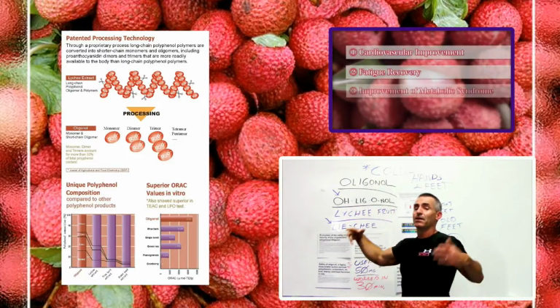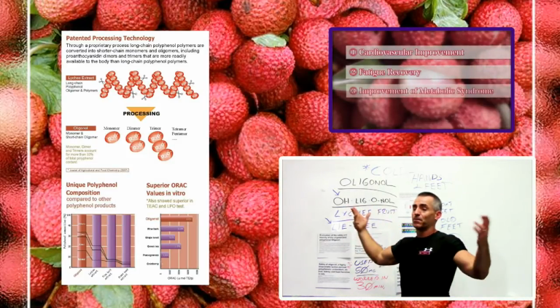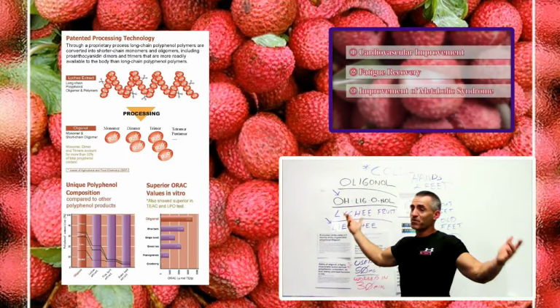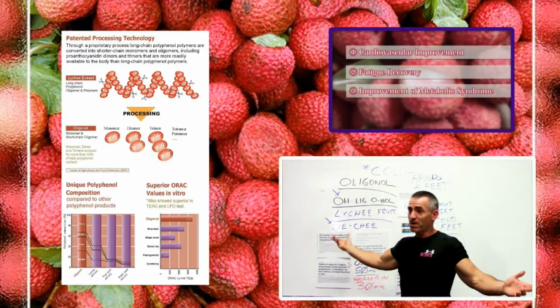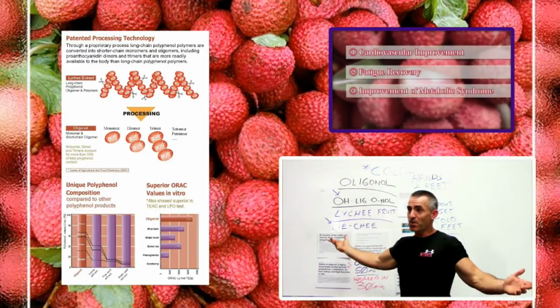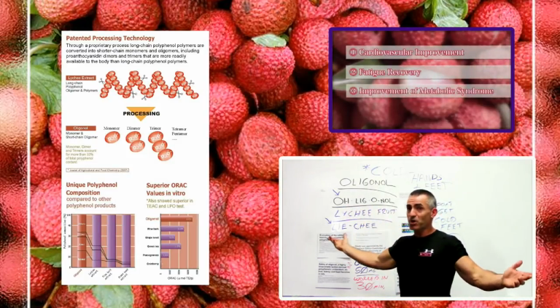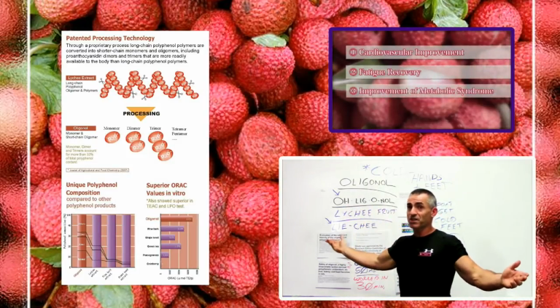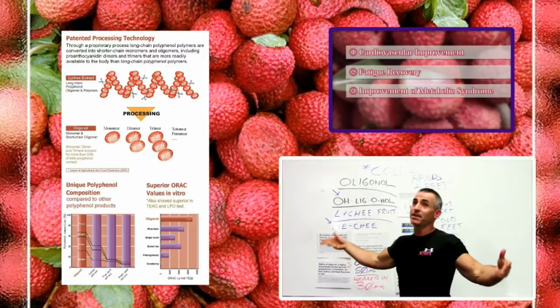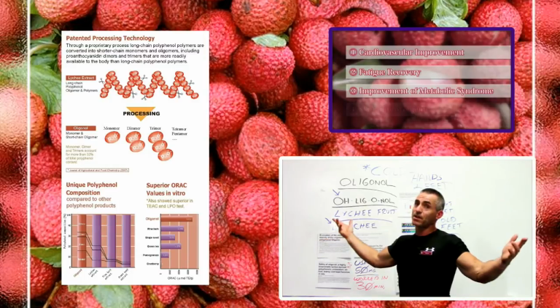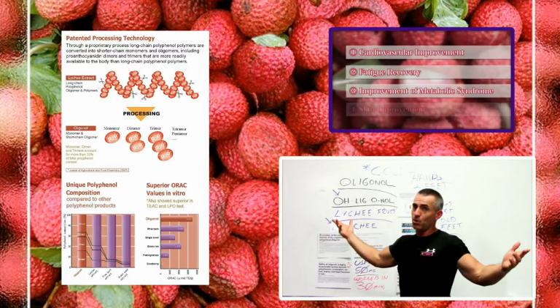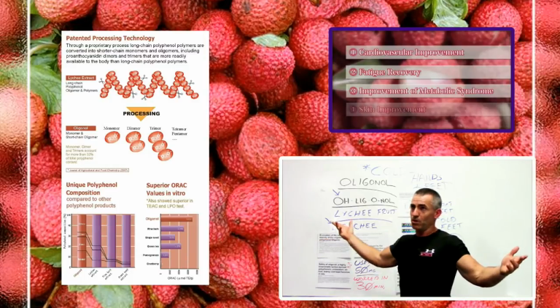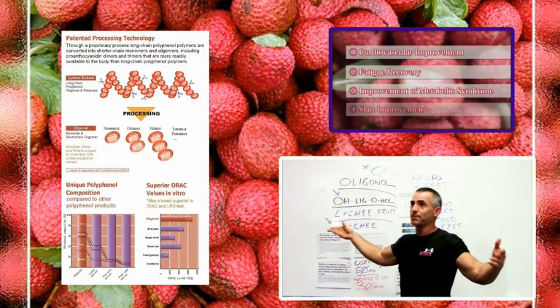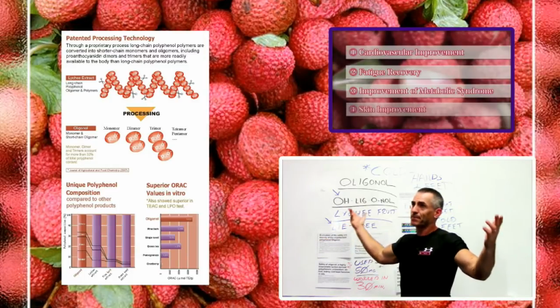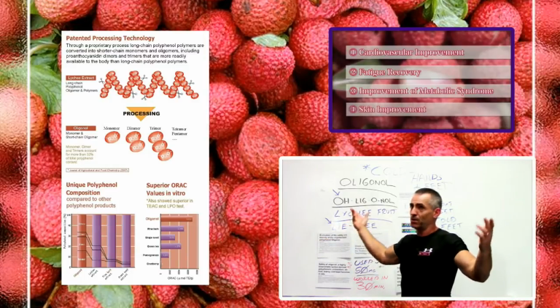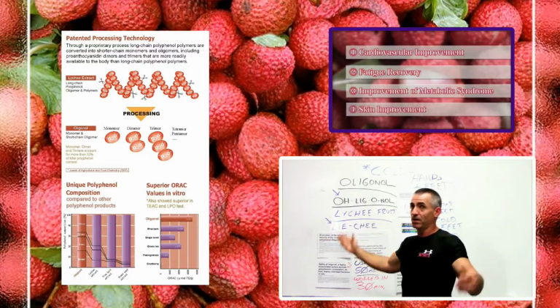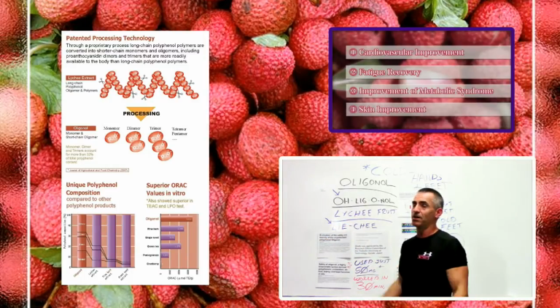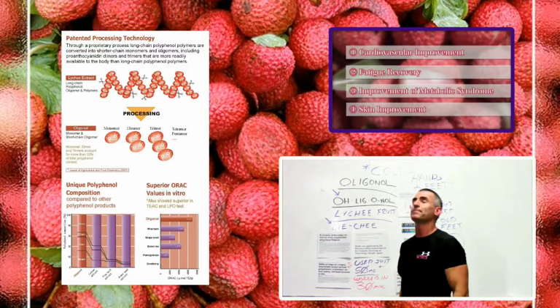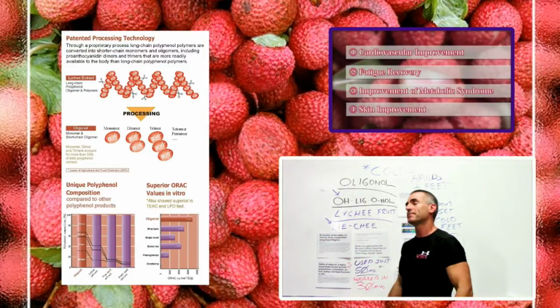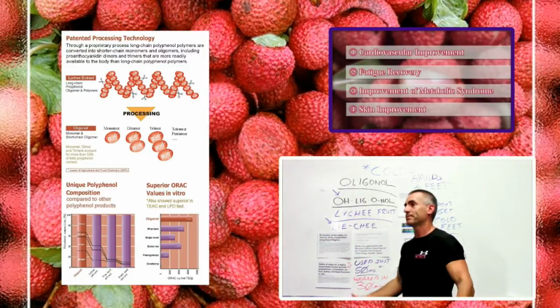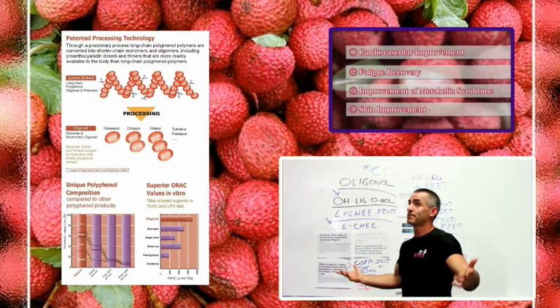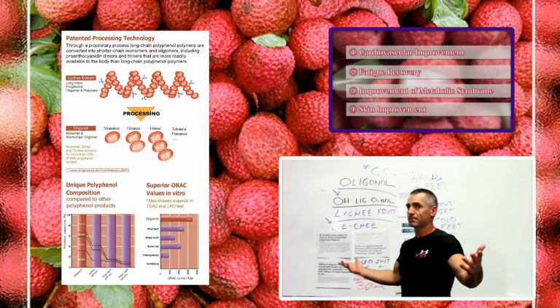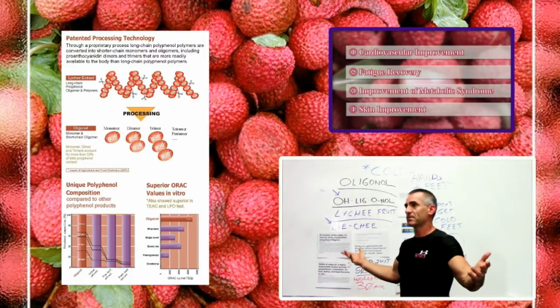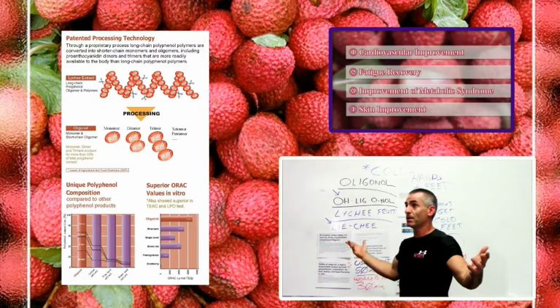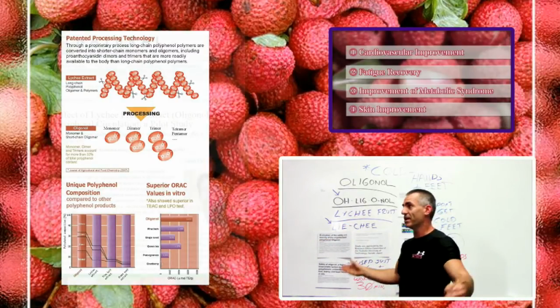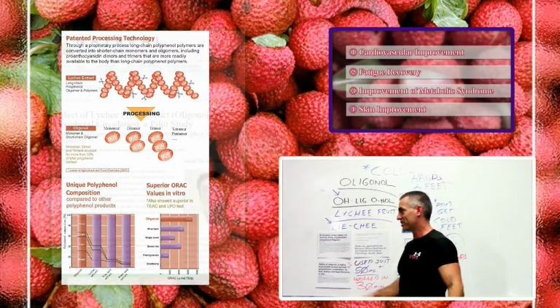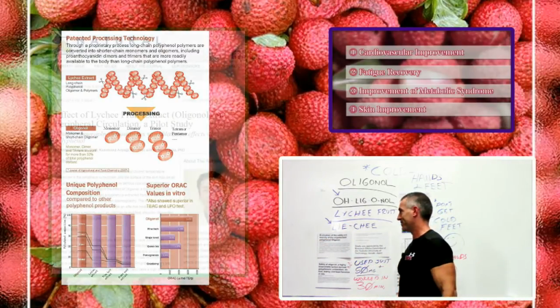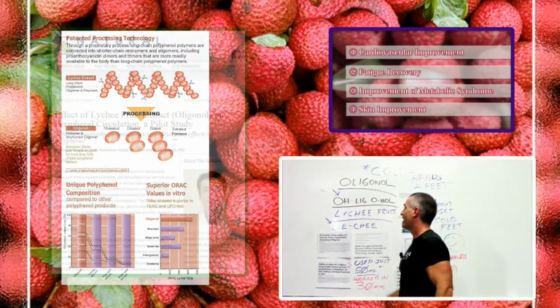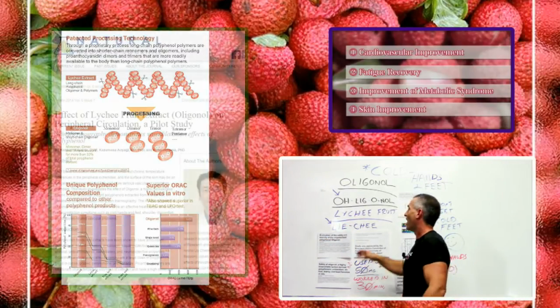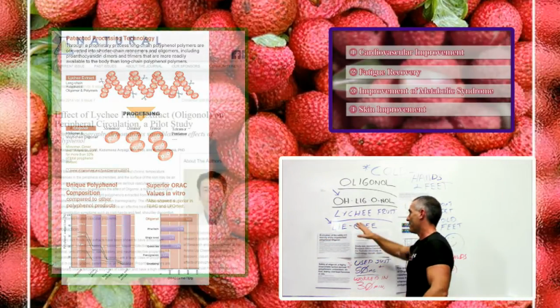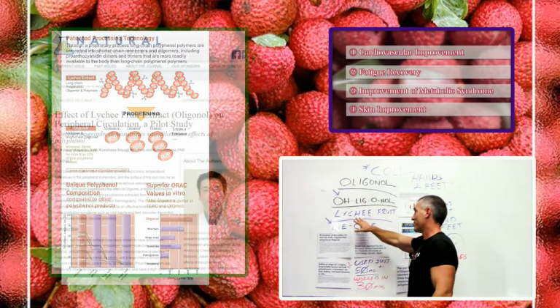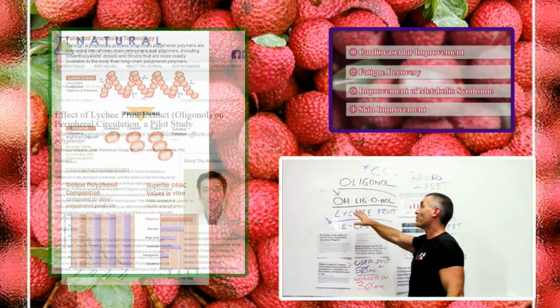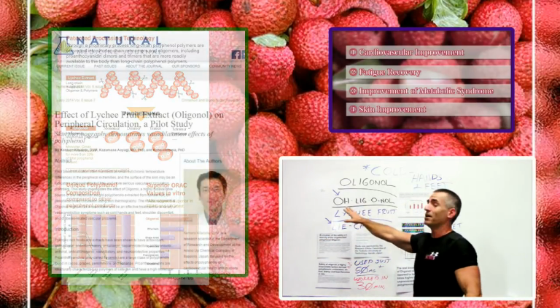For me personally, I think yodeling and oligonol have some relation. All right, but here we go.